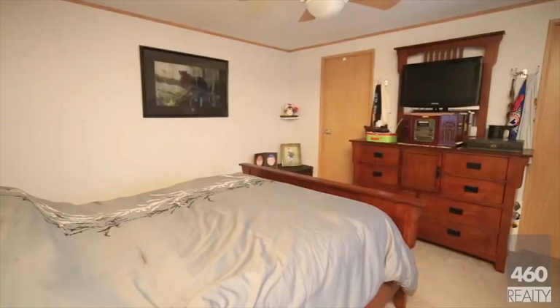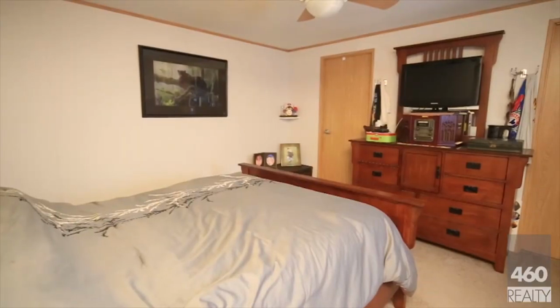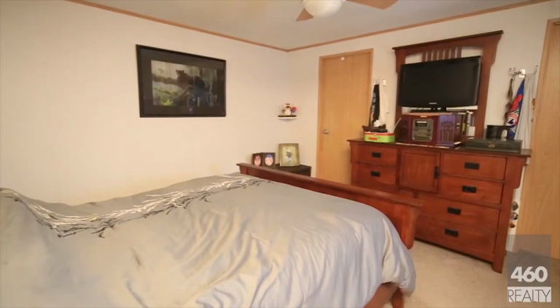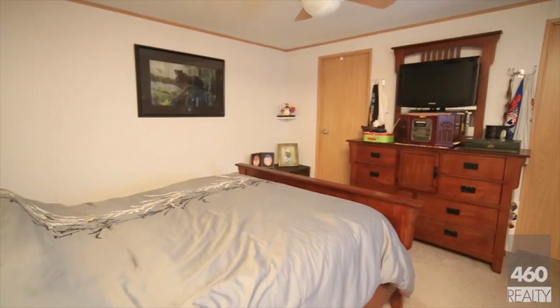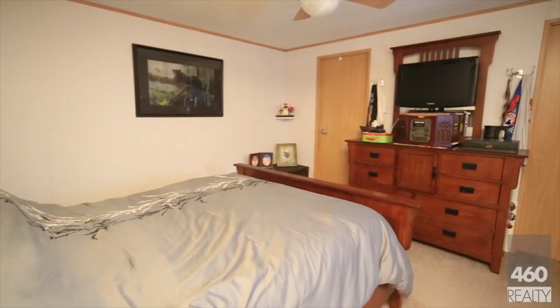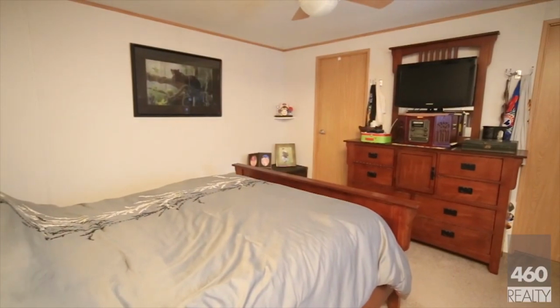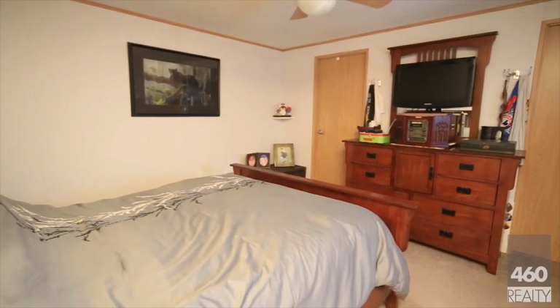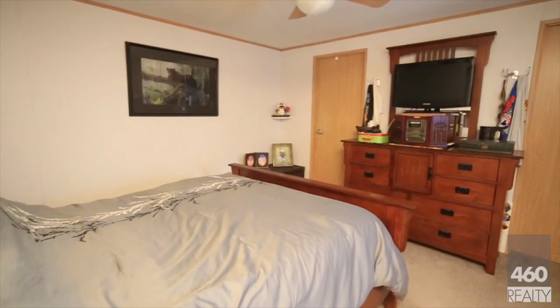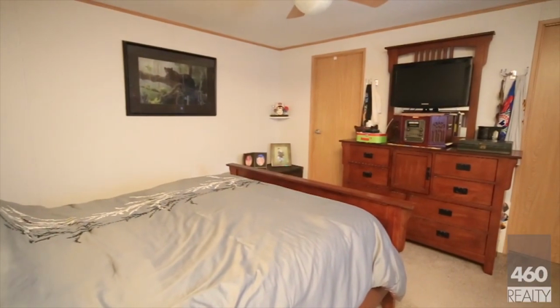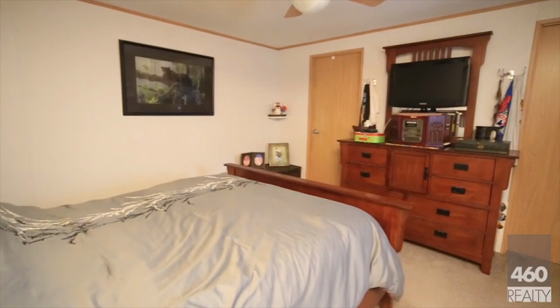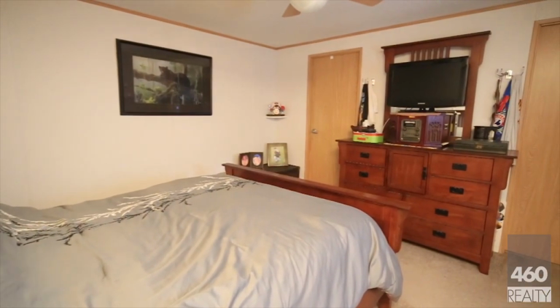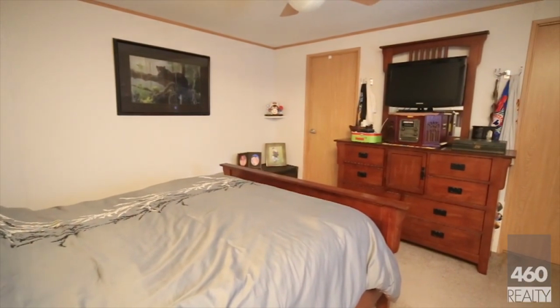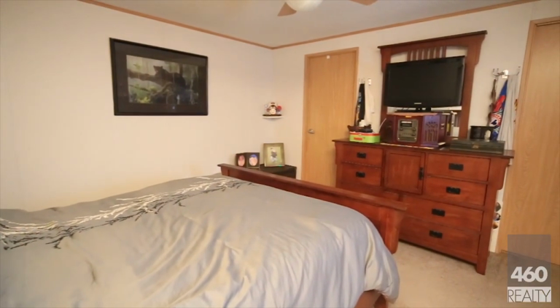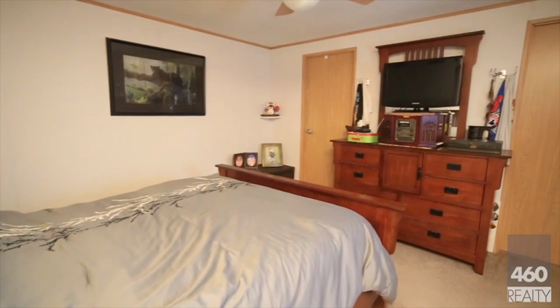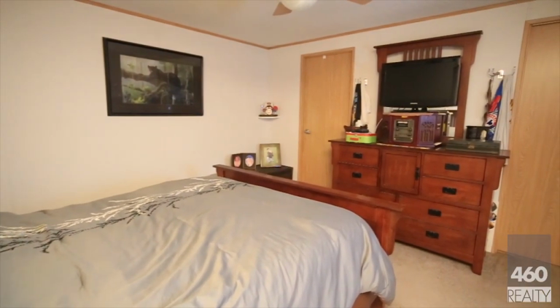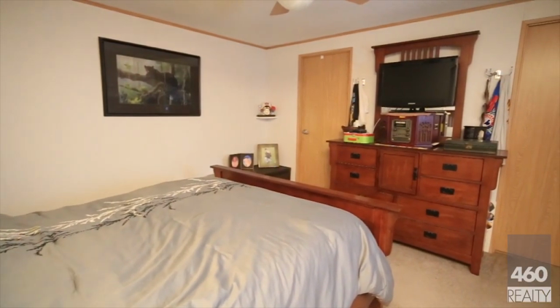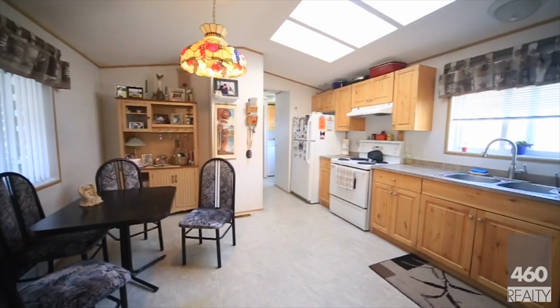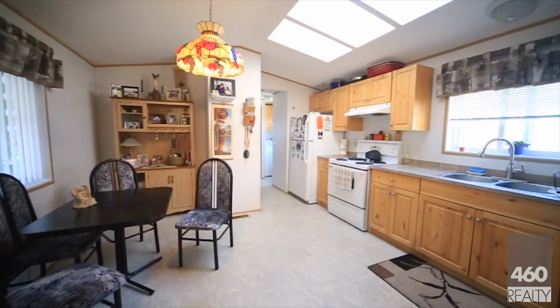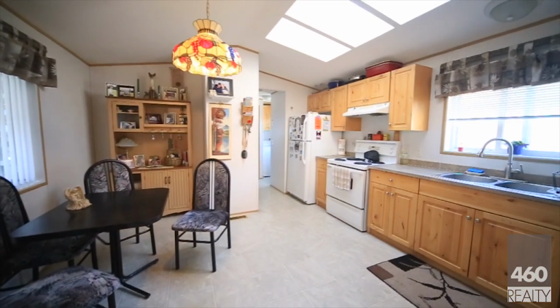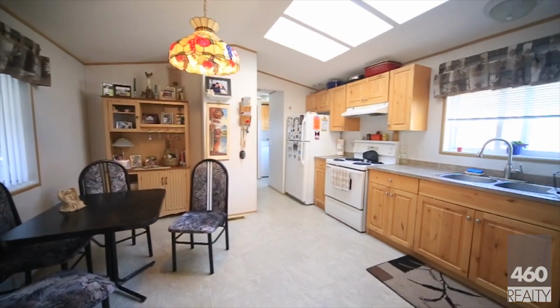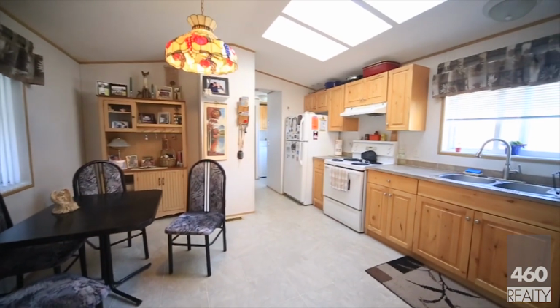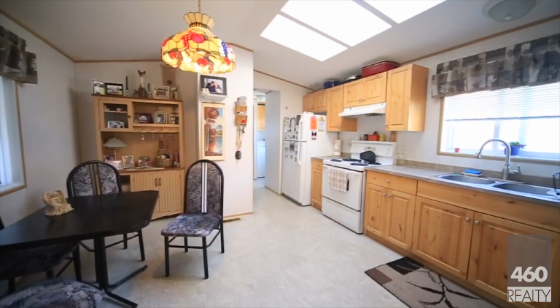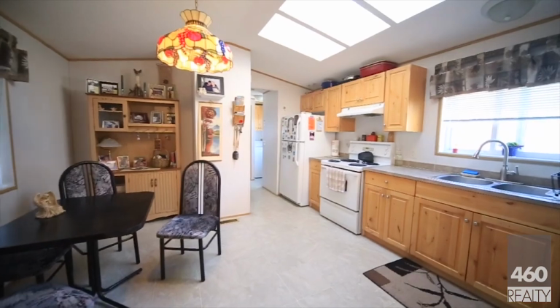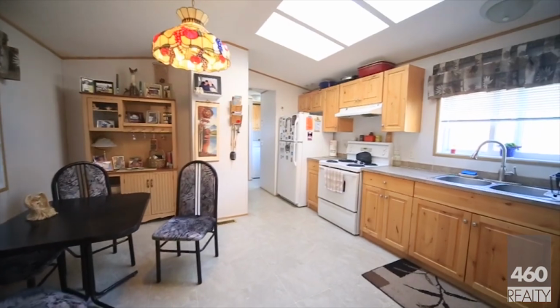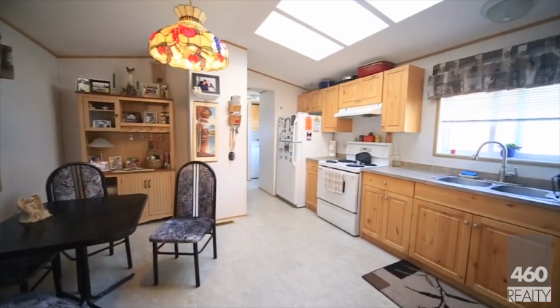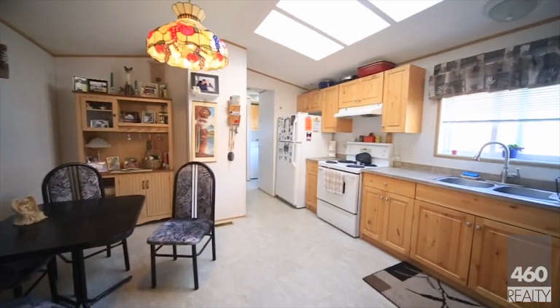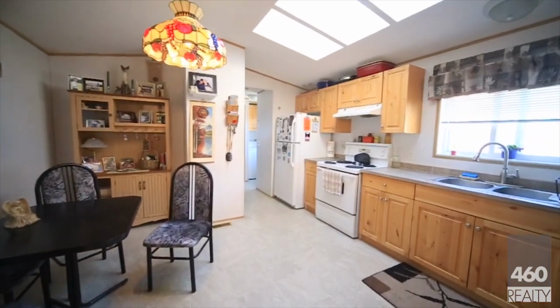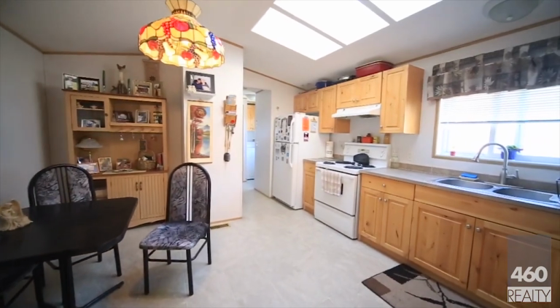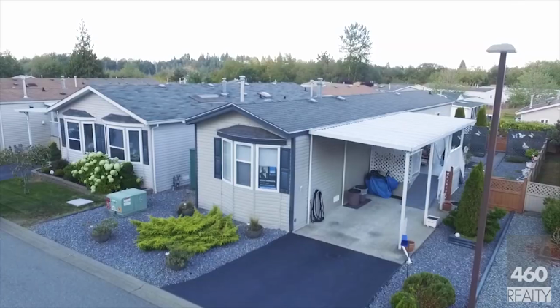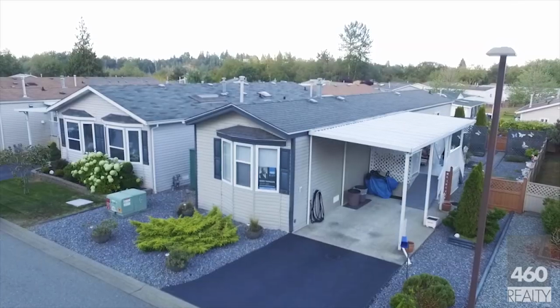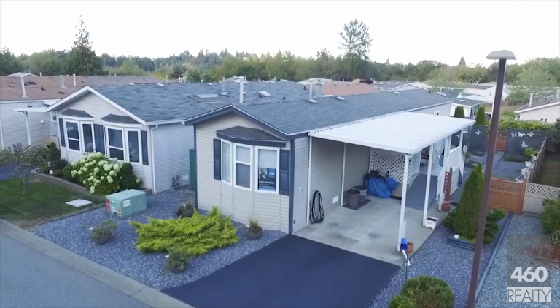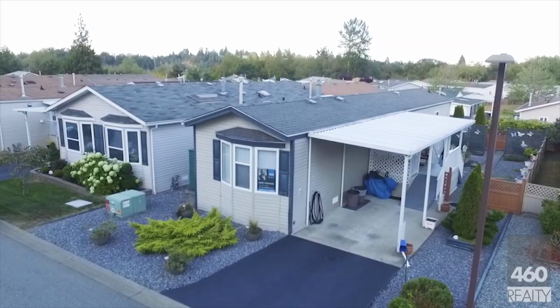Please contact your agent if you'd like to see this home, or share this video if you know someone. Thanks so much.